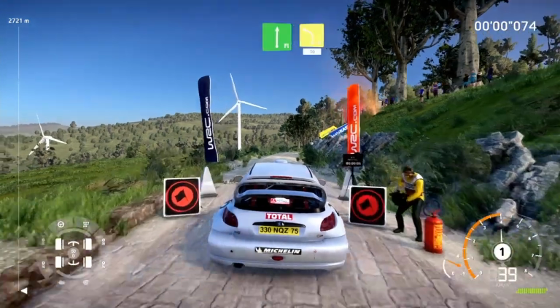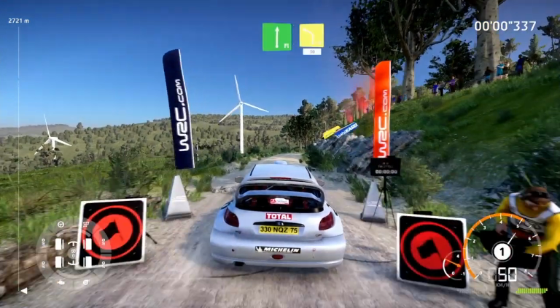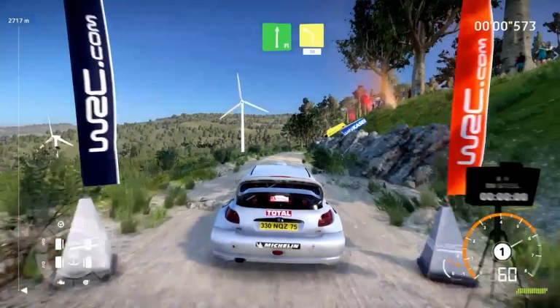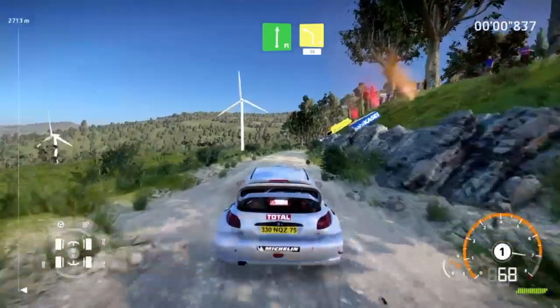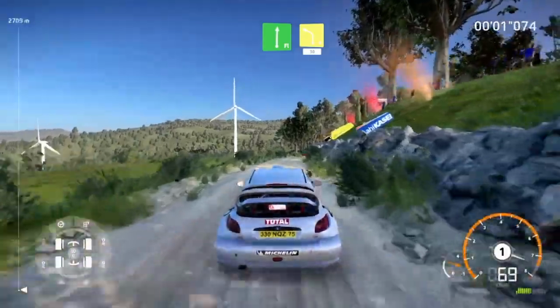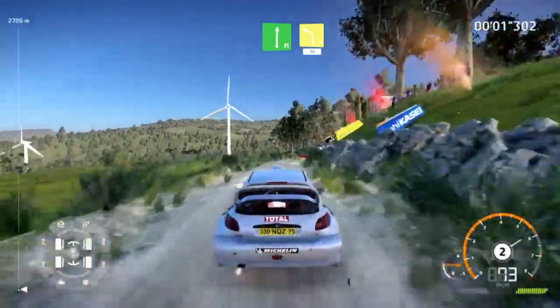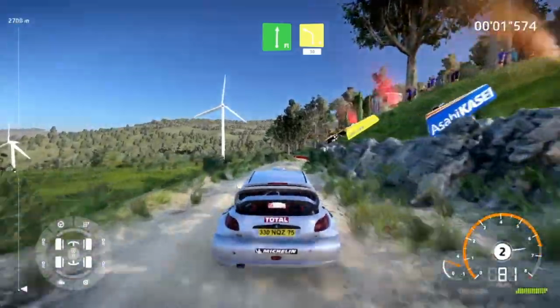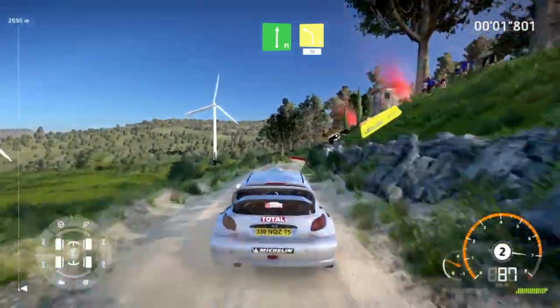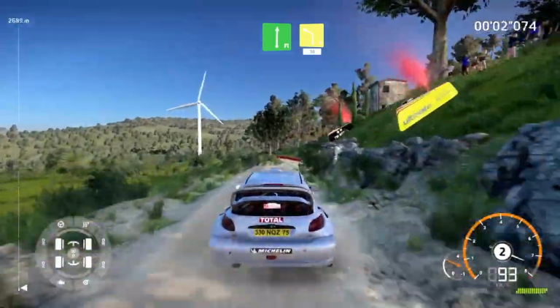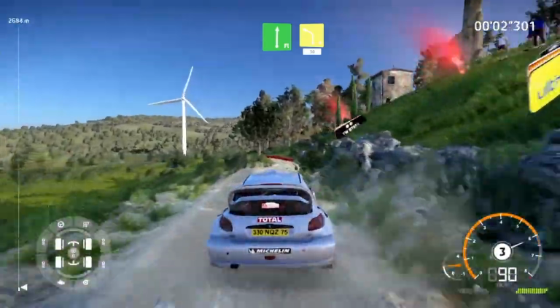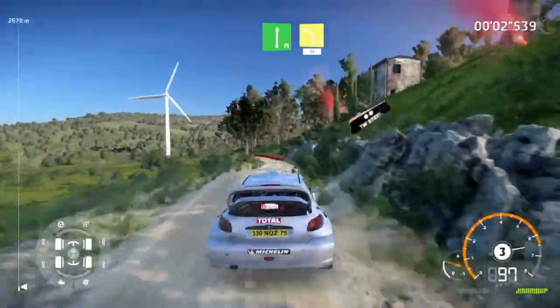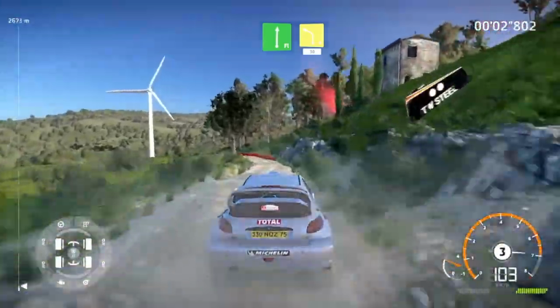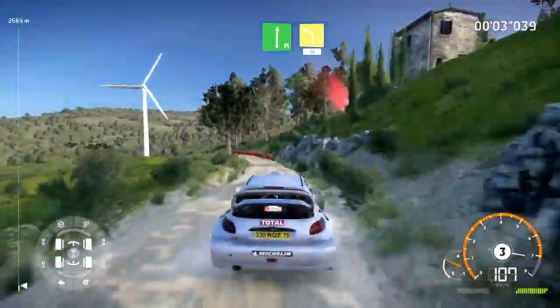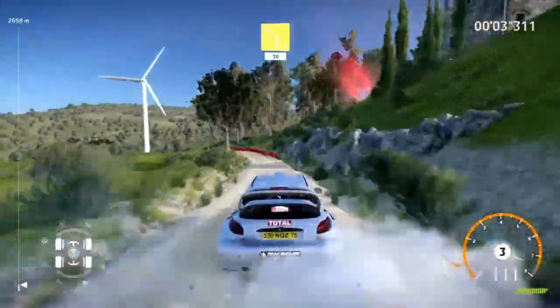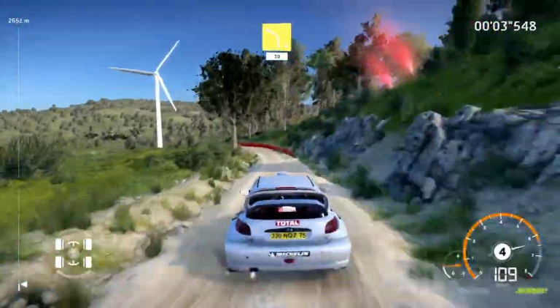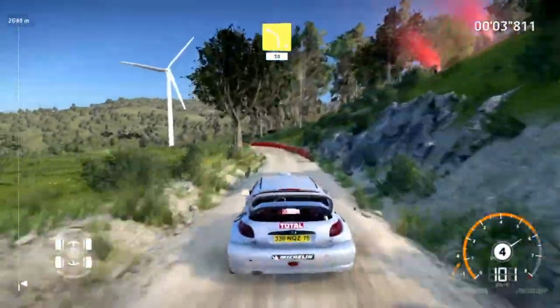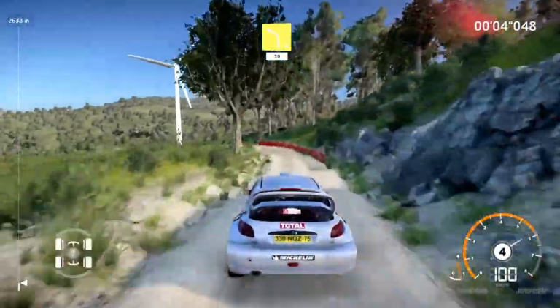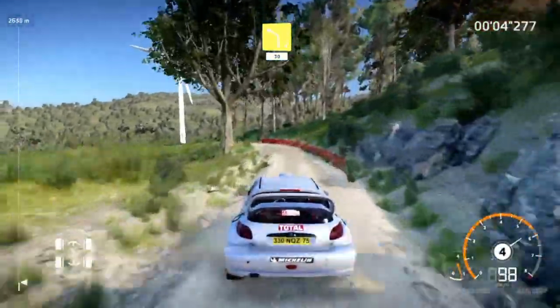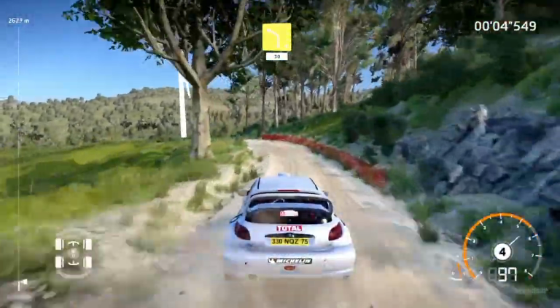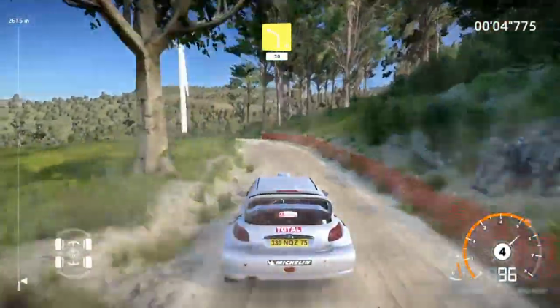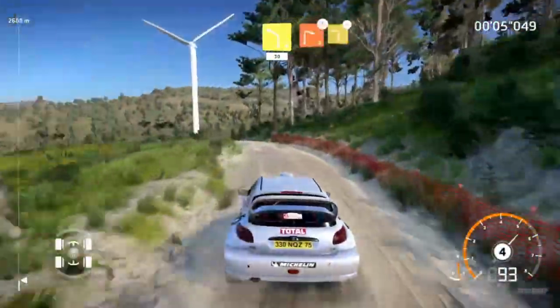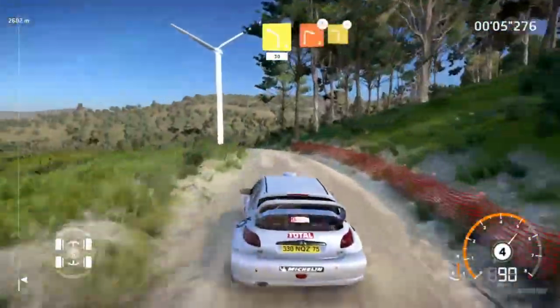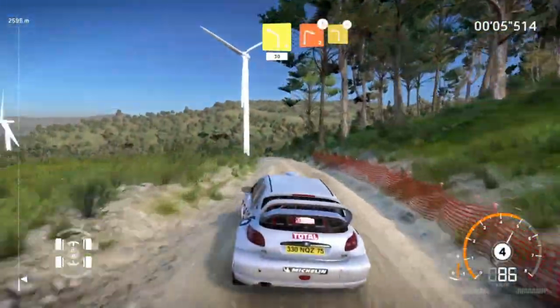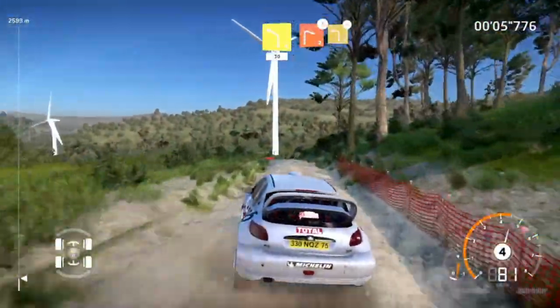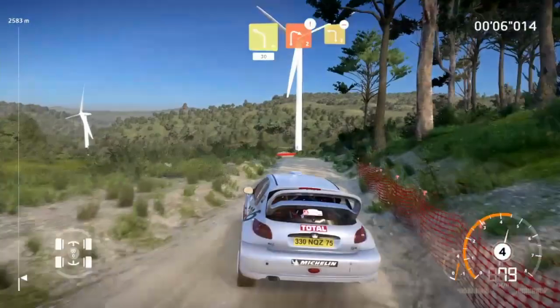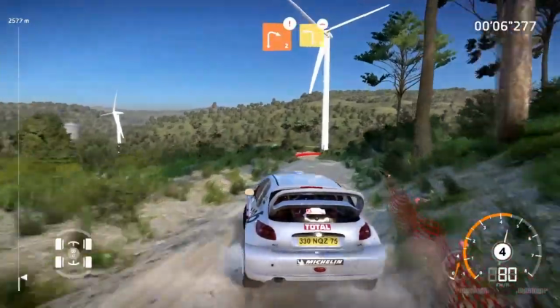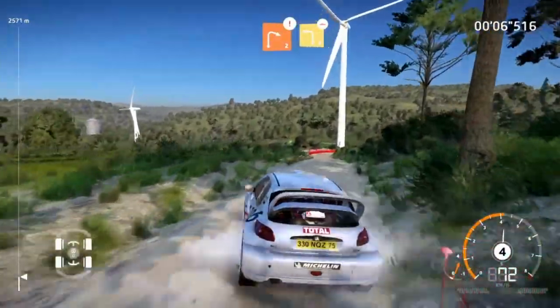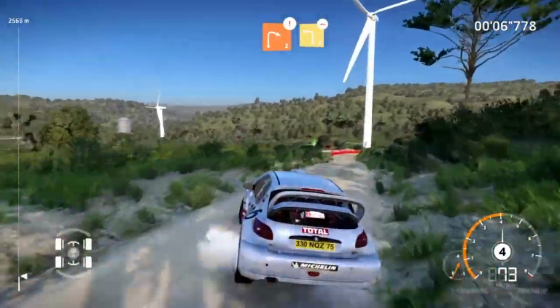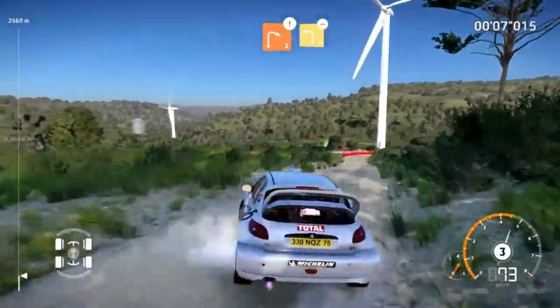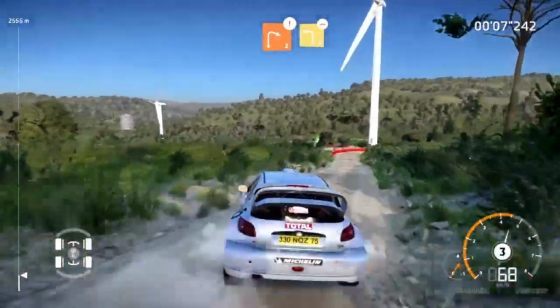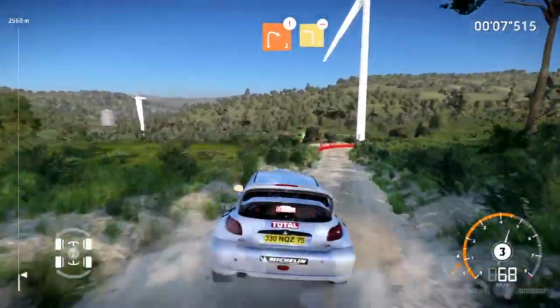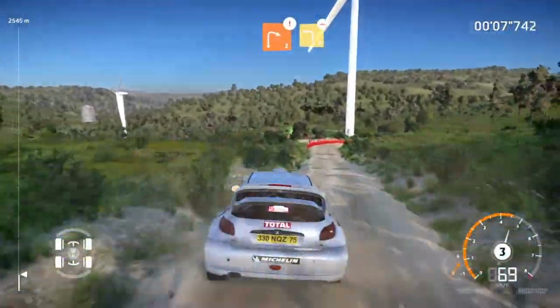Flat right, into left 4, medium 30. Caution, right 2, into left 3, long, bumpy.